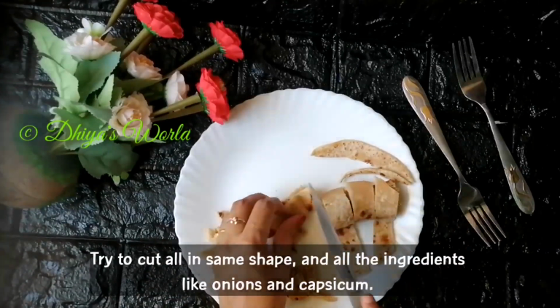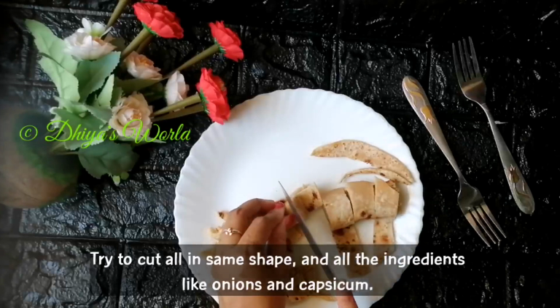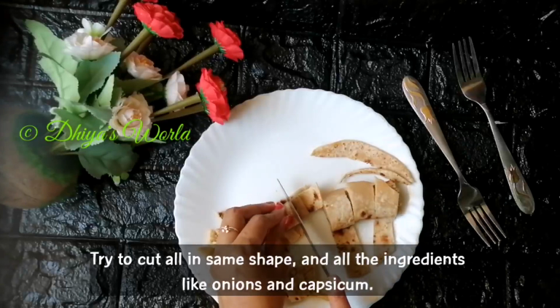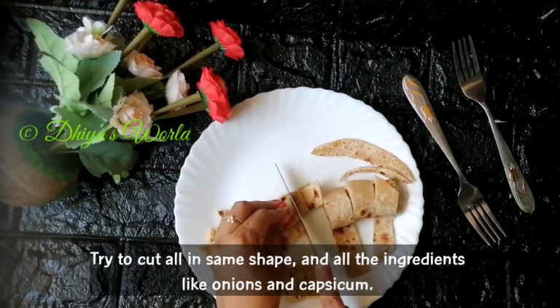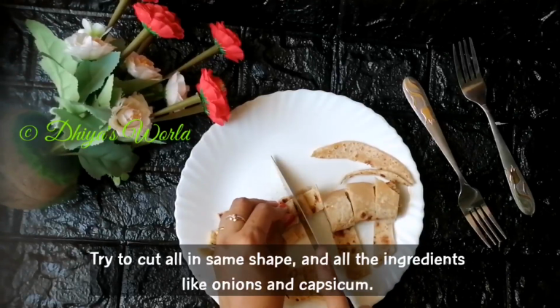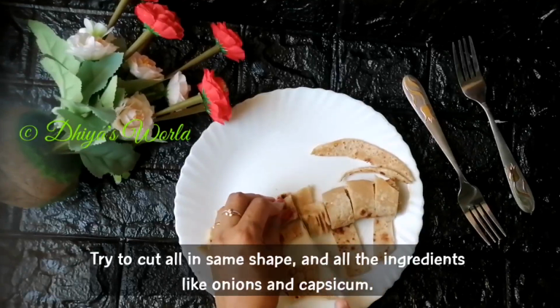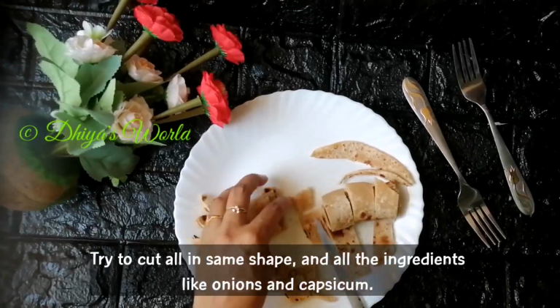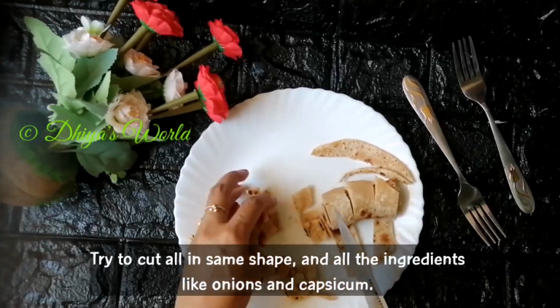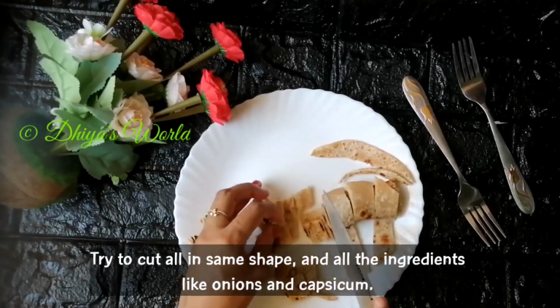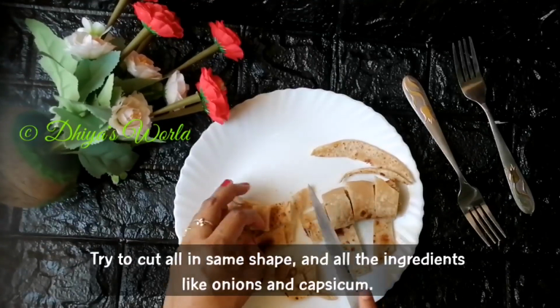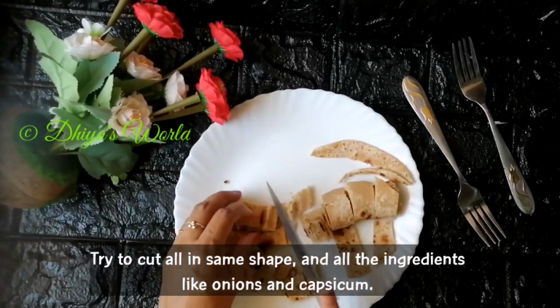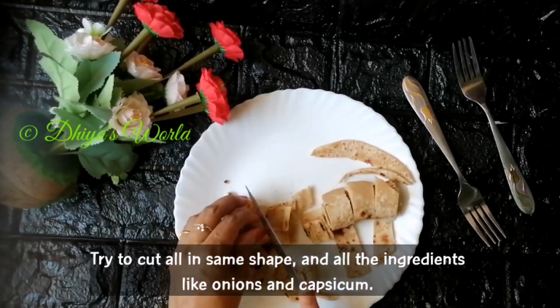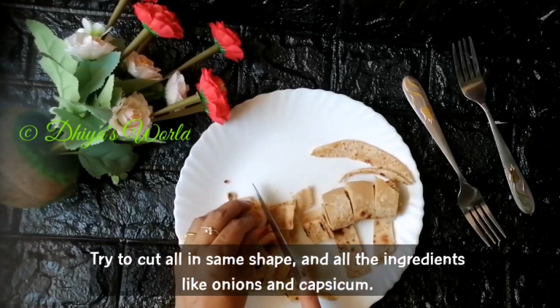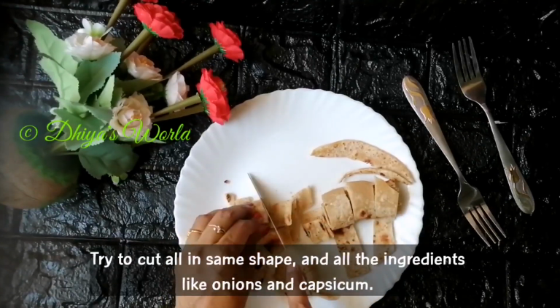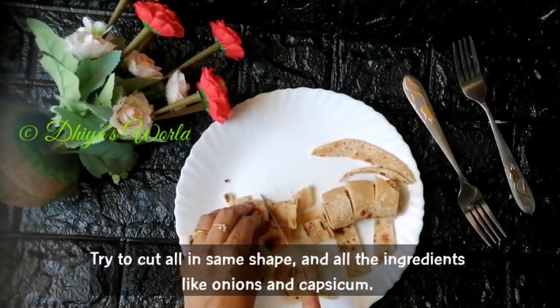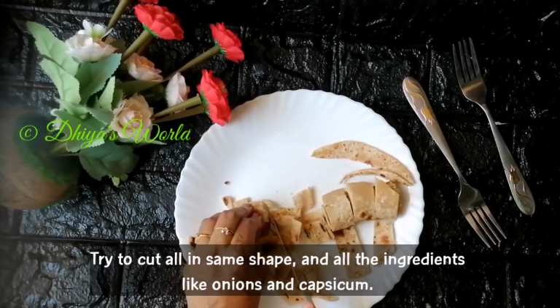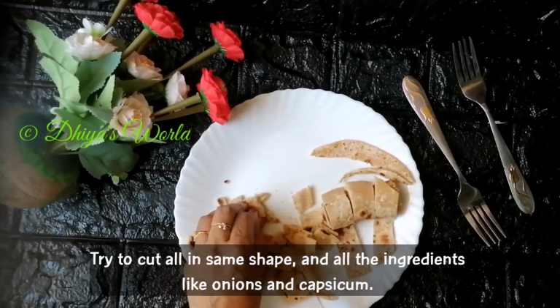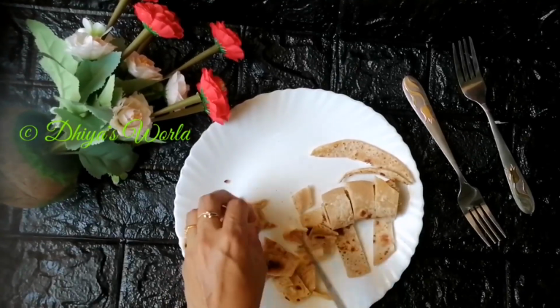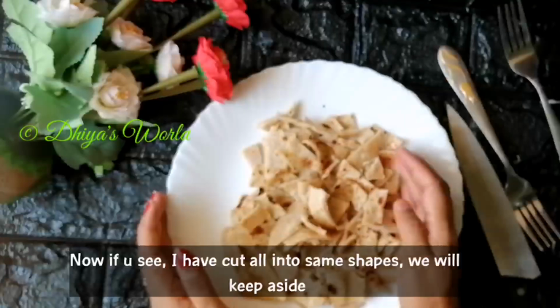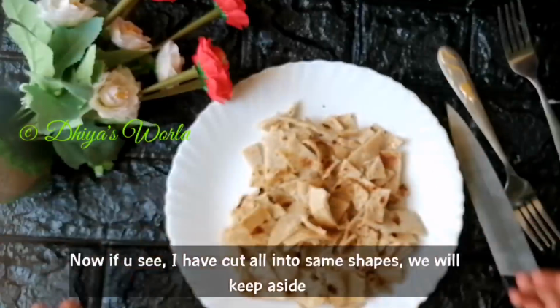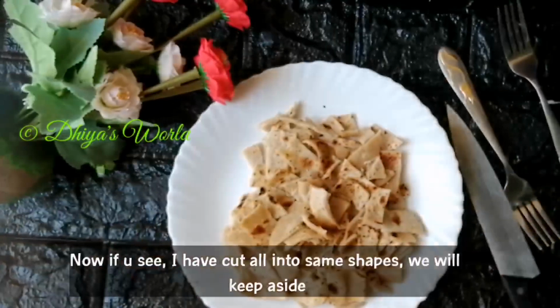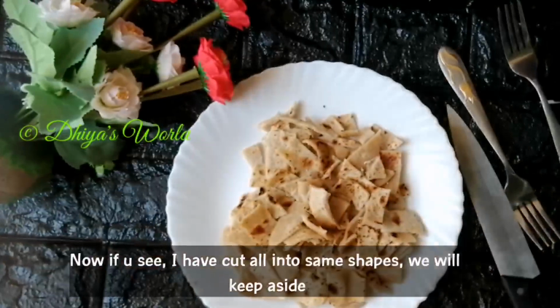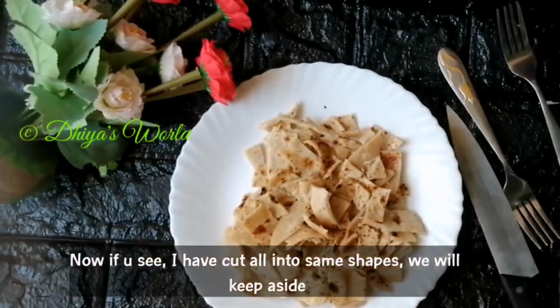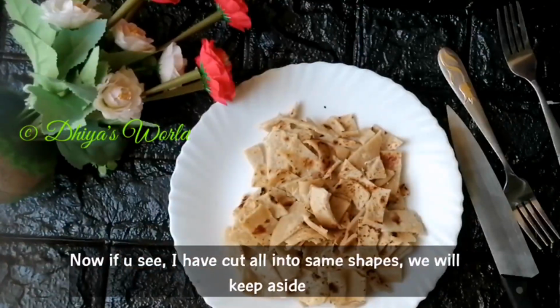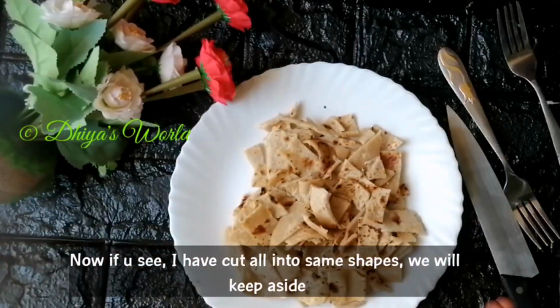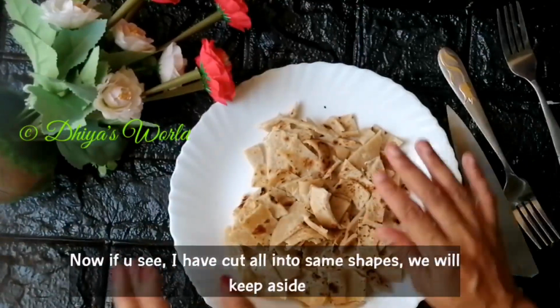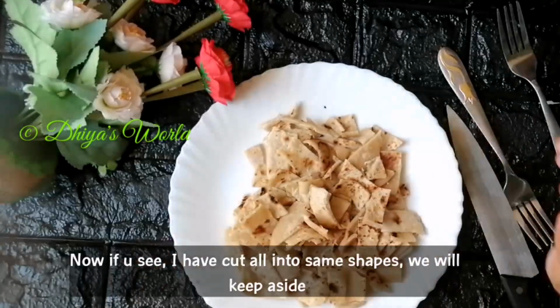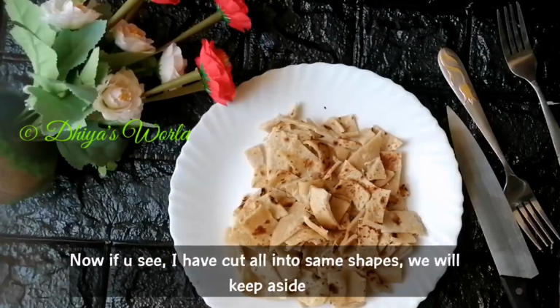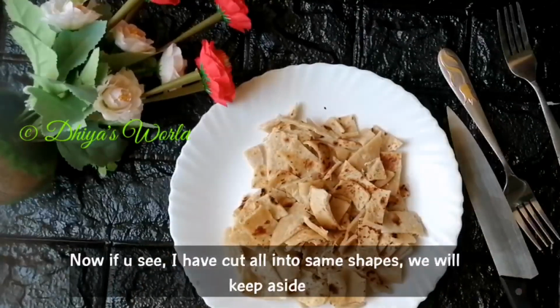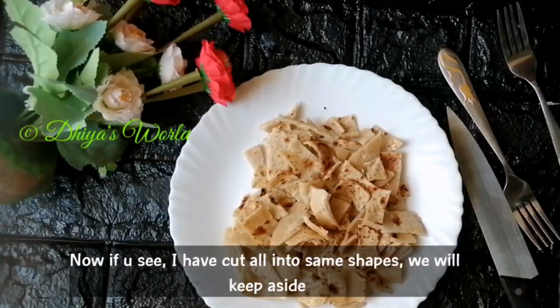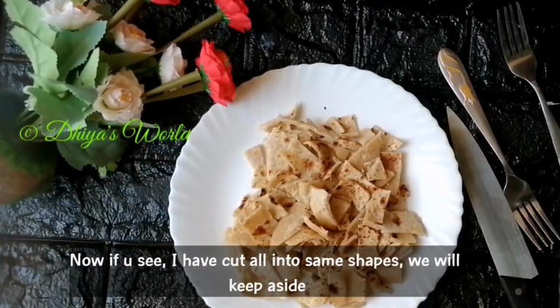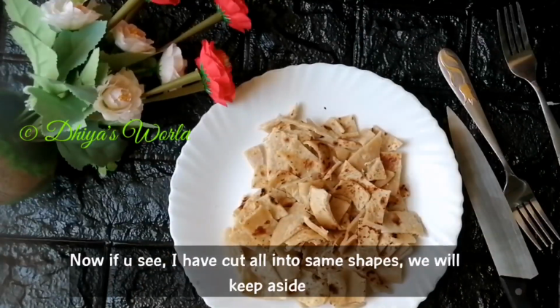Now we'll cut all the ingredients in the same way. As I told you, we'll cut everything out.